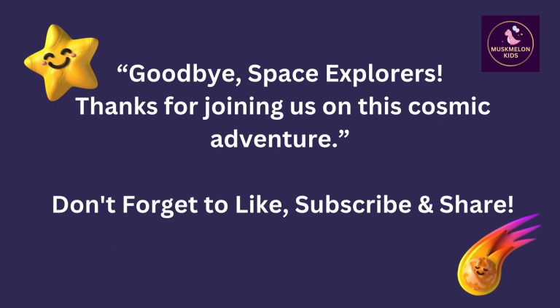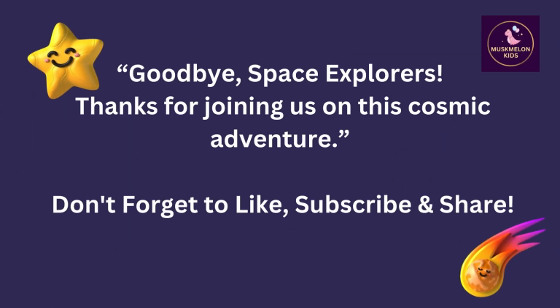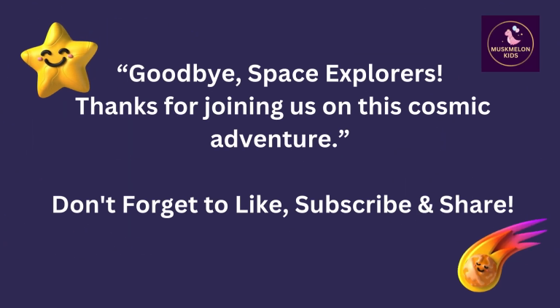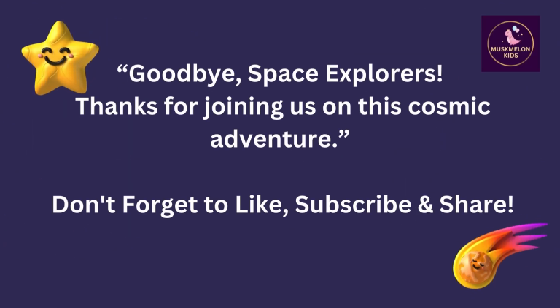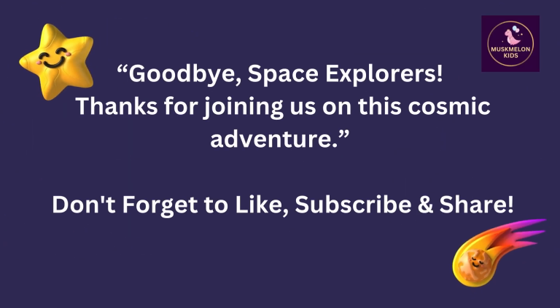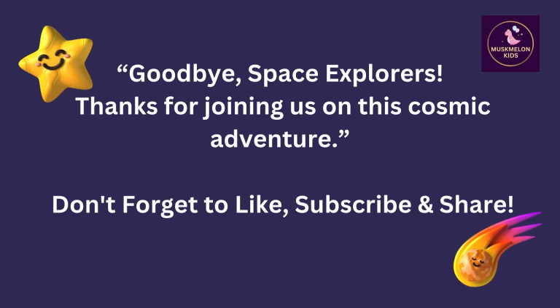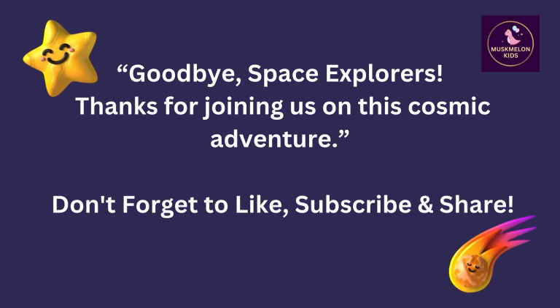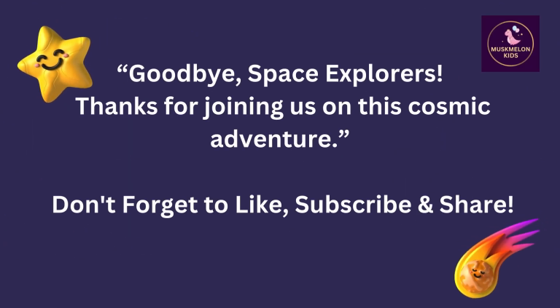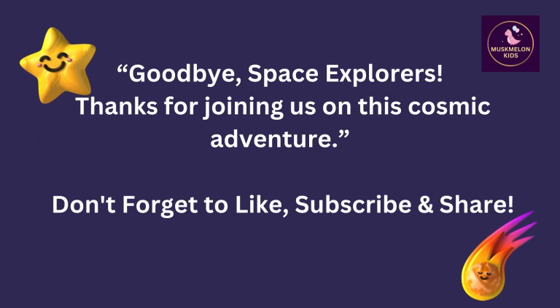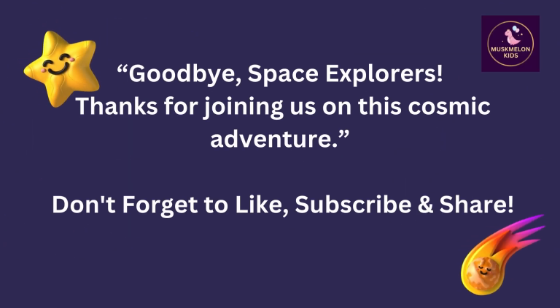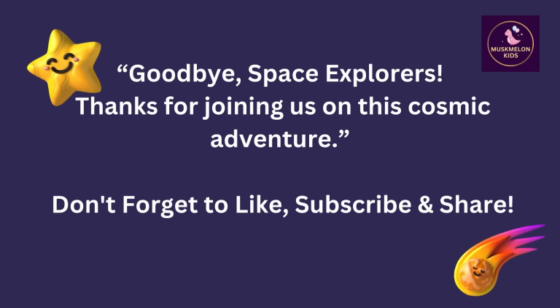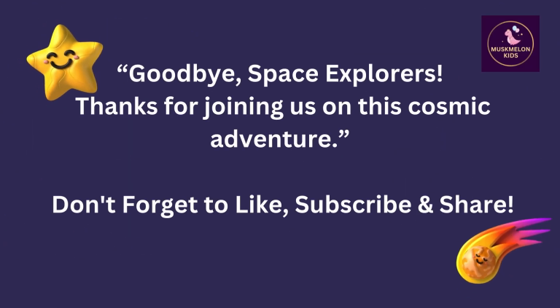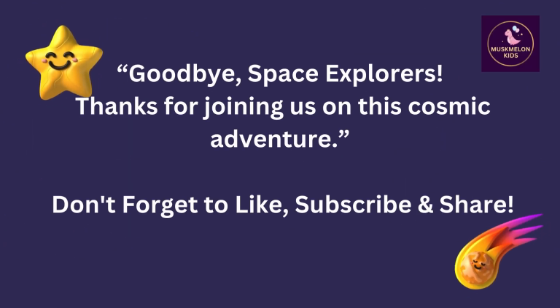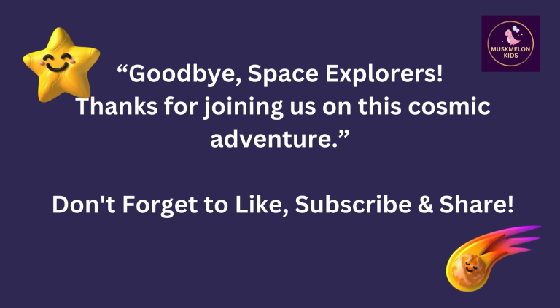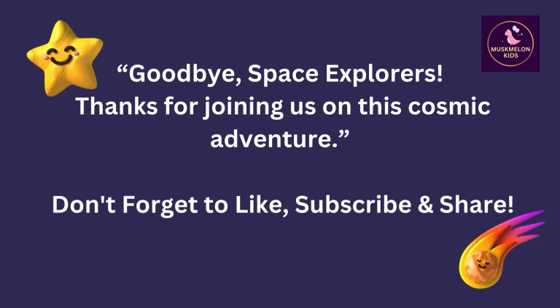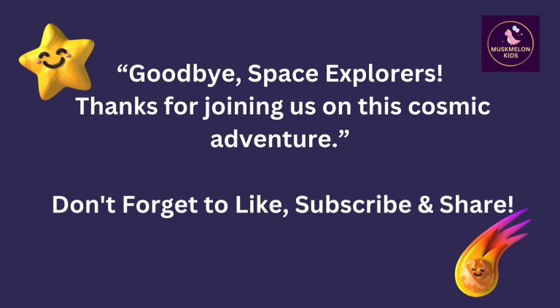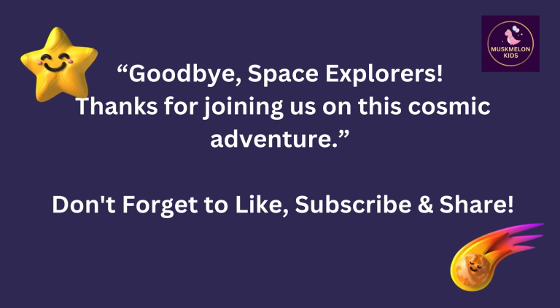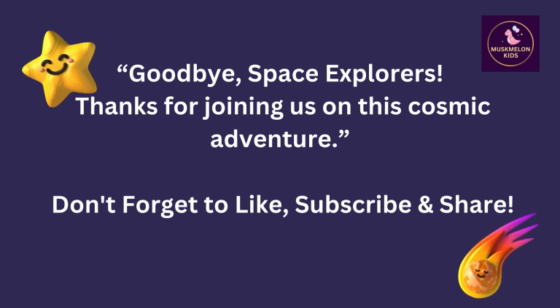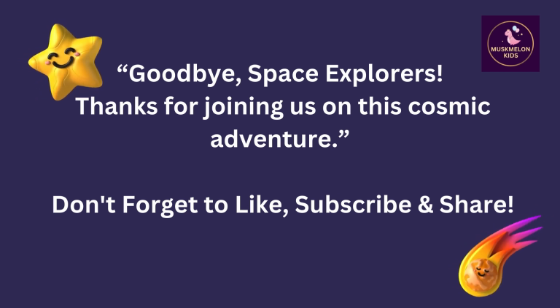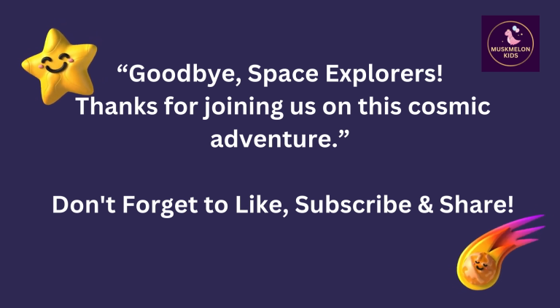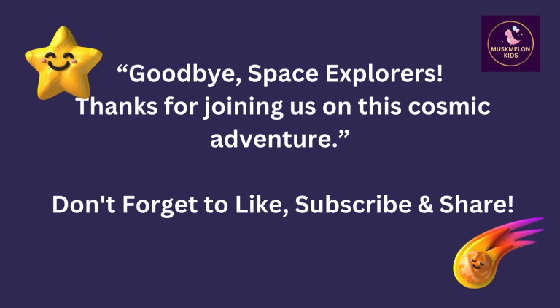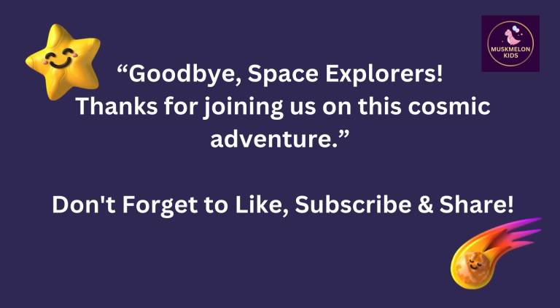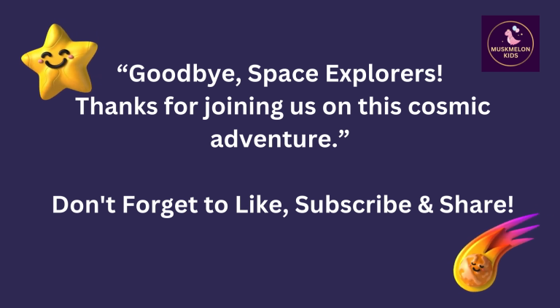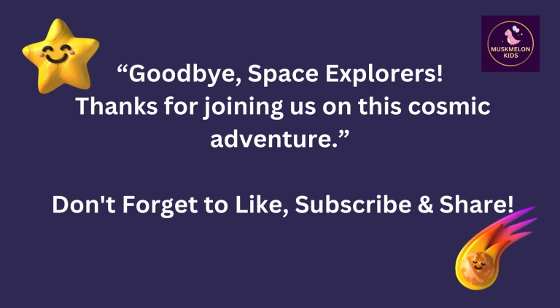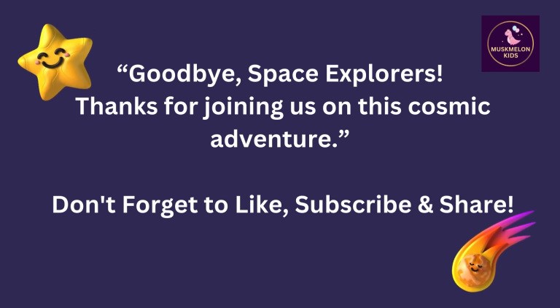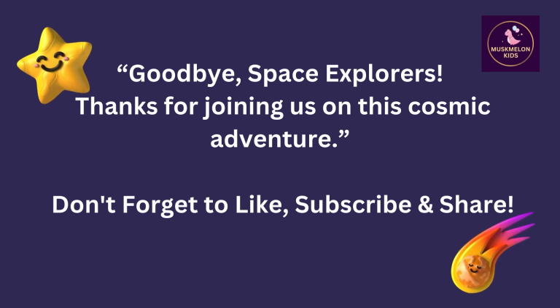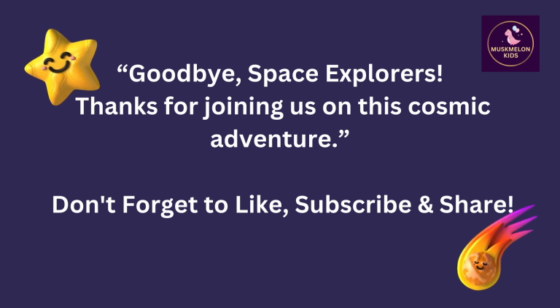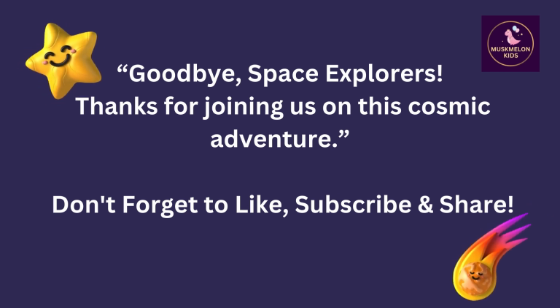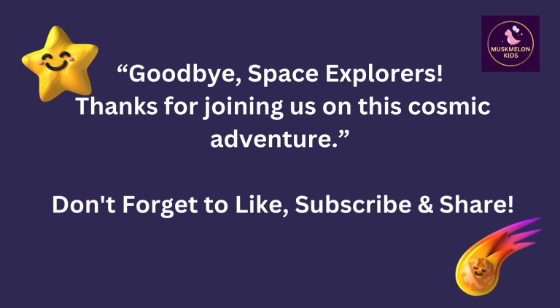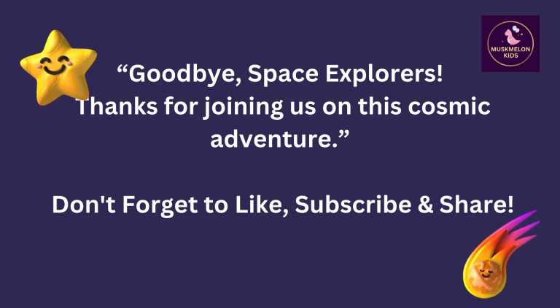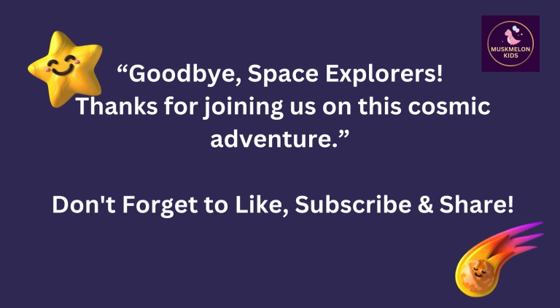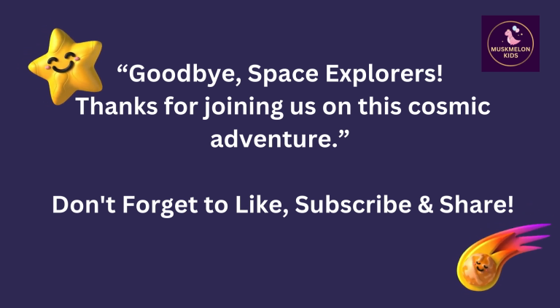Goodbye, space explorers. Thanks for joining us on this cosmic adventure. Don't forget to like, subscribe and share.